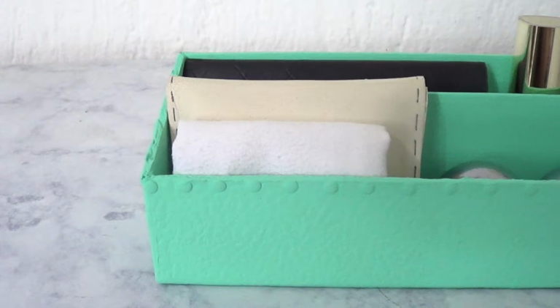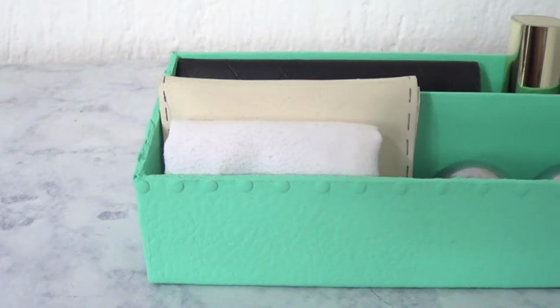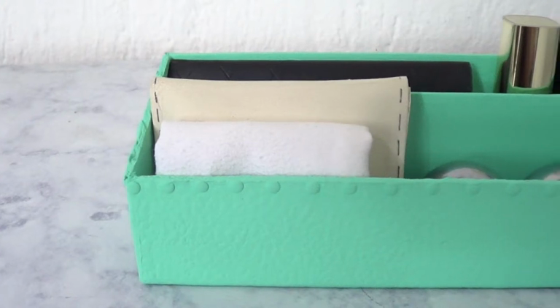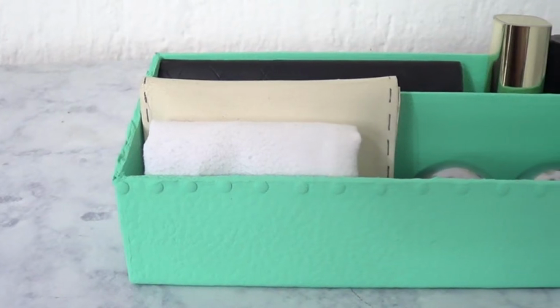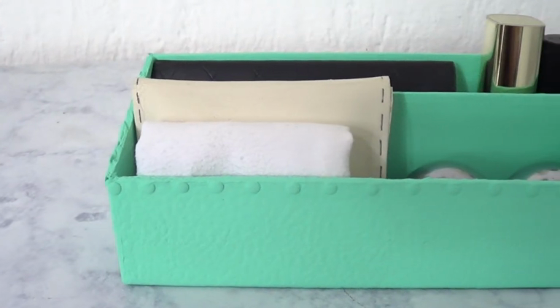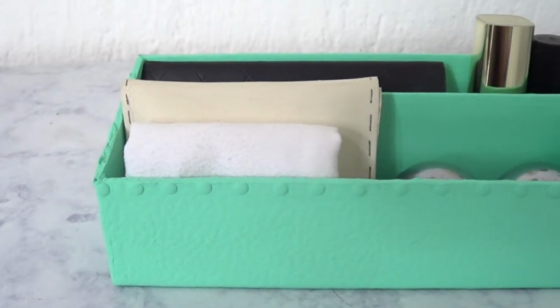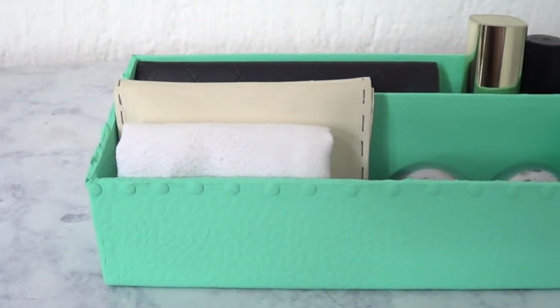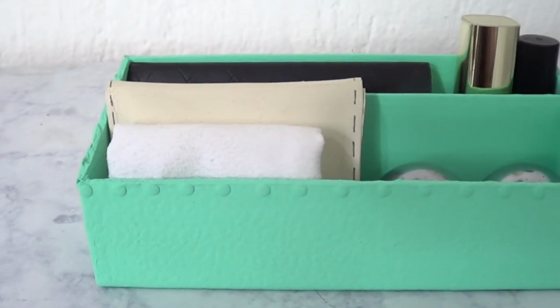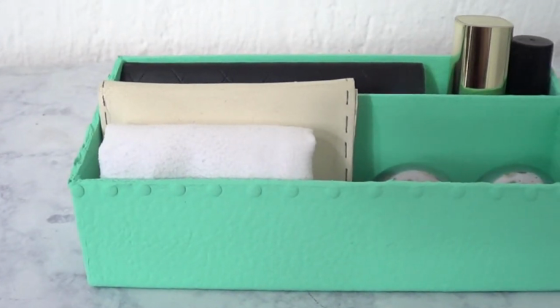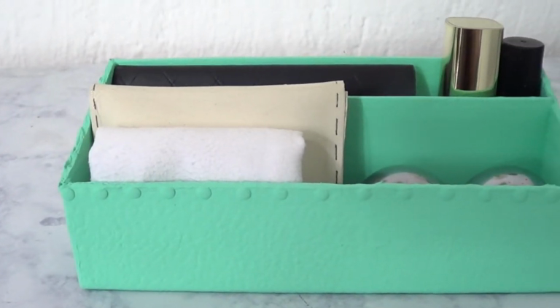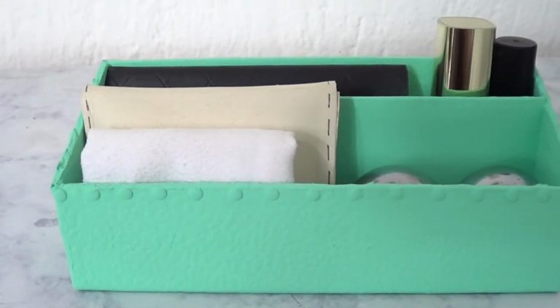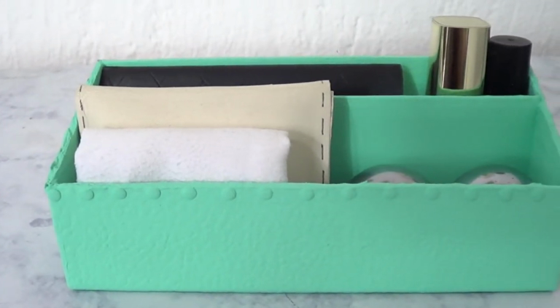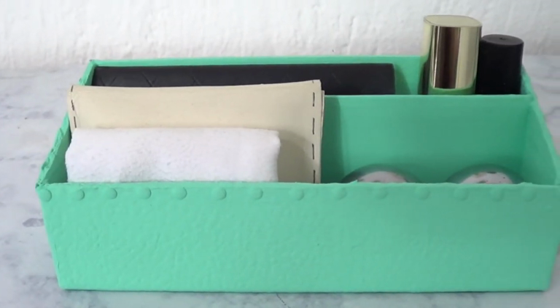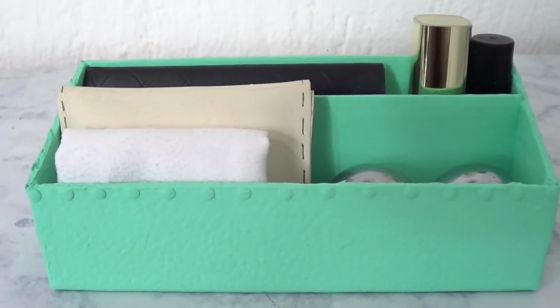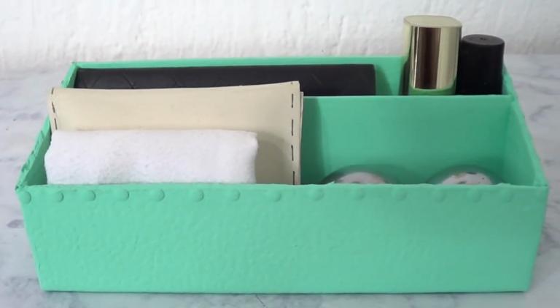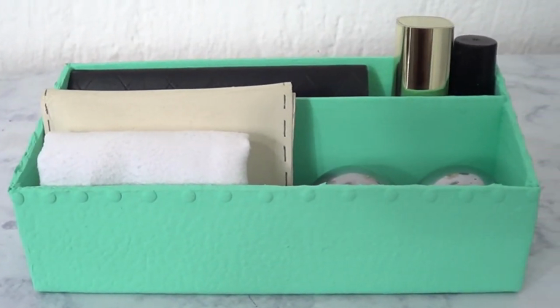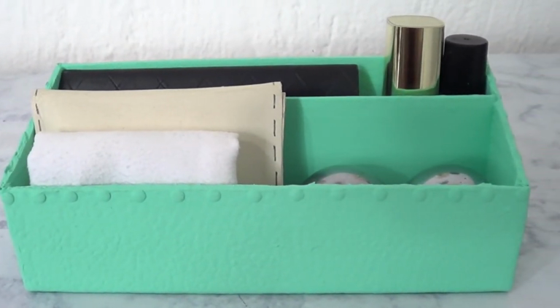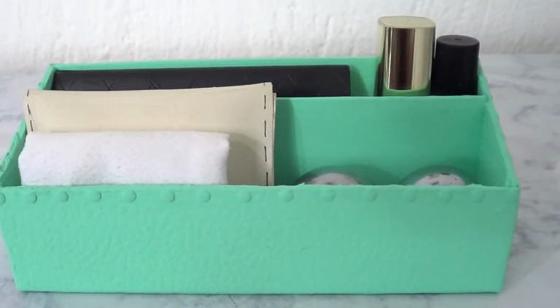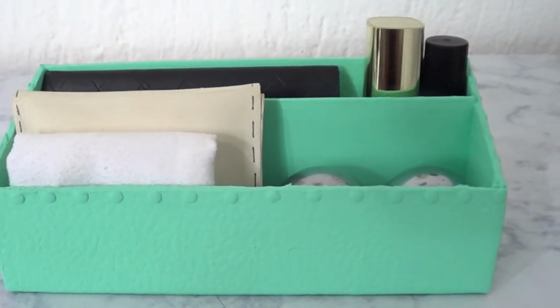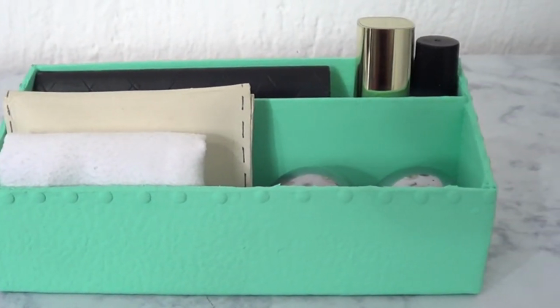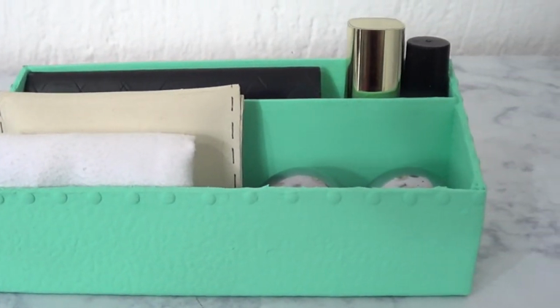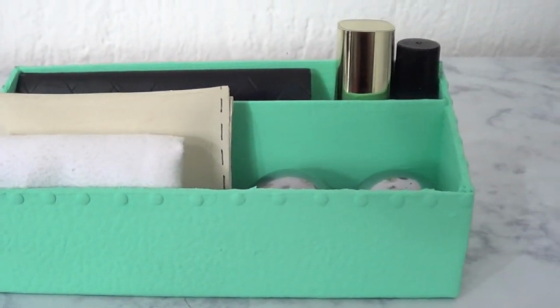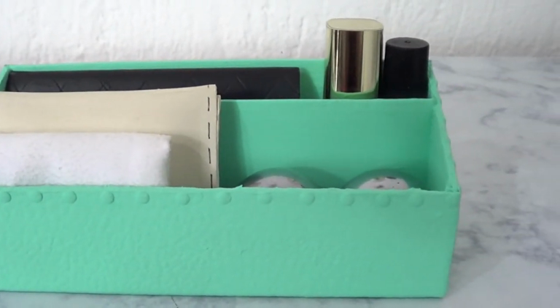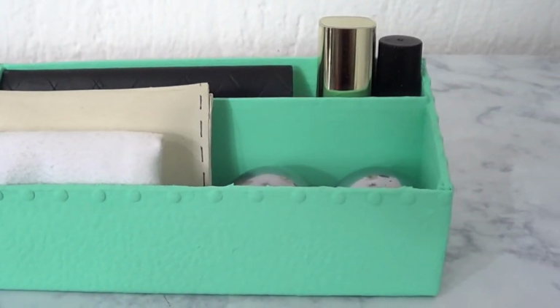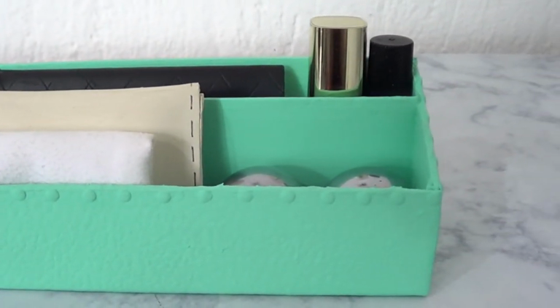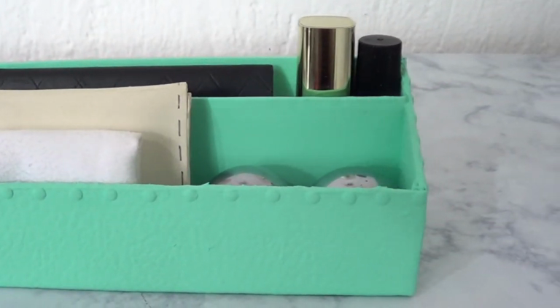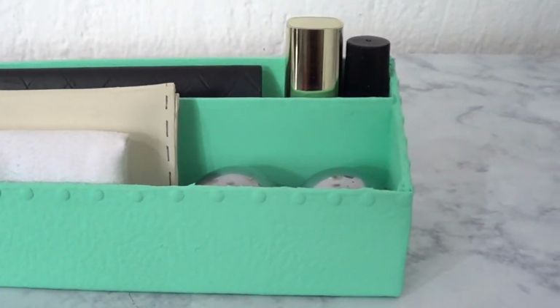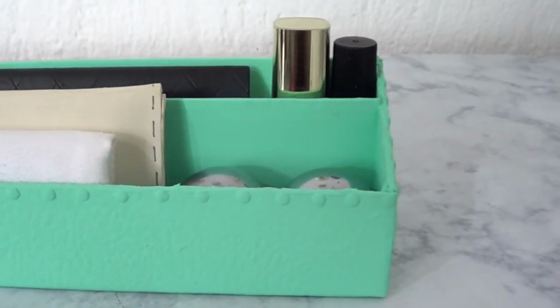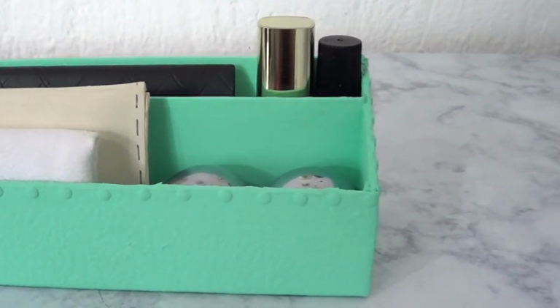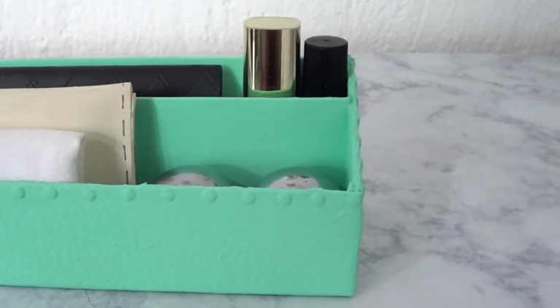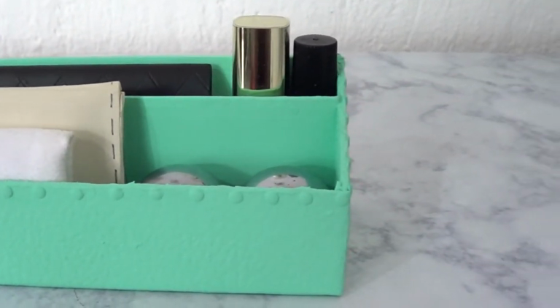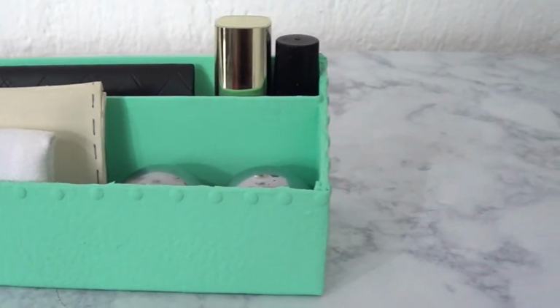Hey guys, it's Rene. Today I'm going to be showing you how to make an organizer out of an old perfume box.